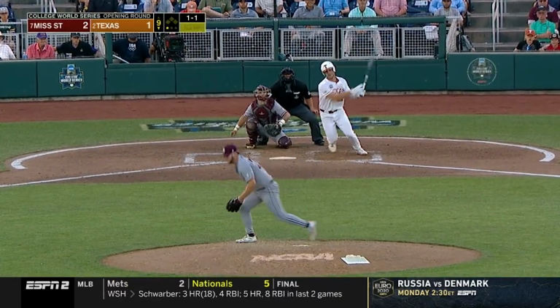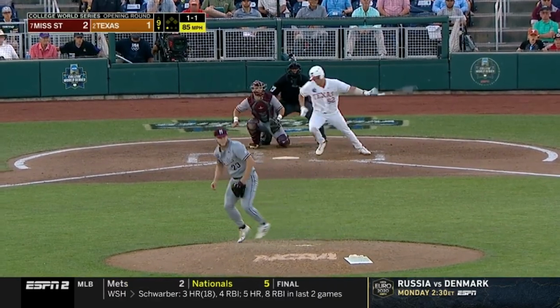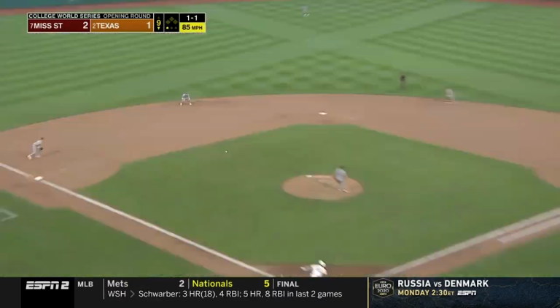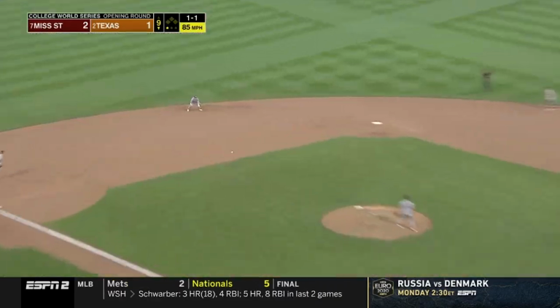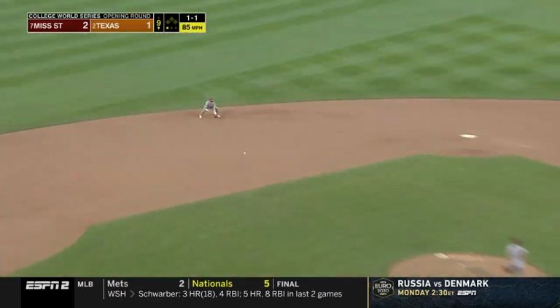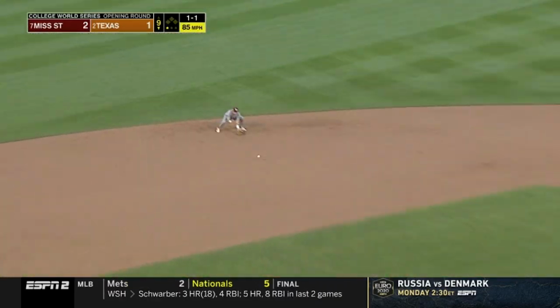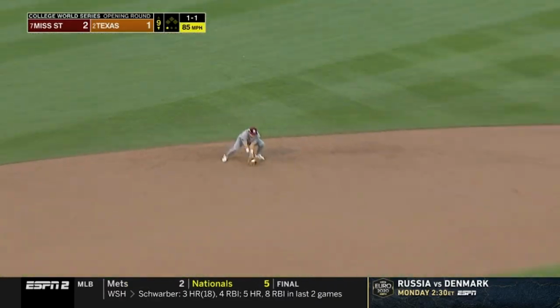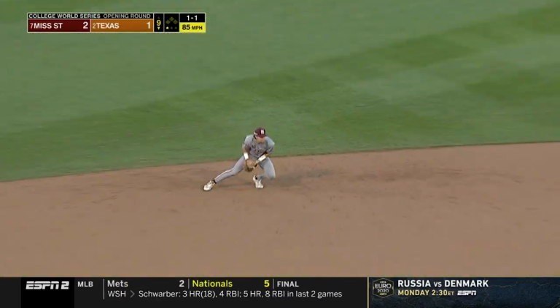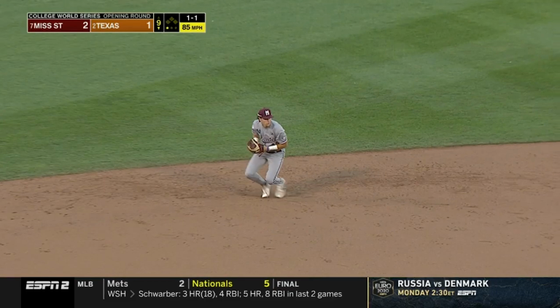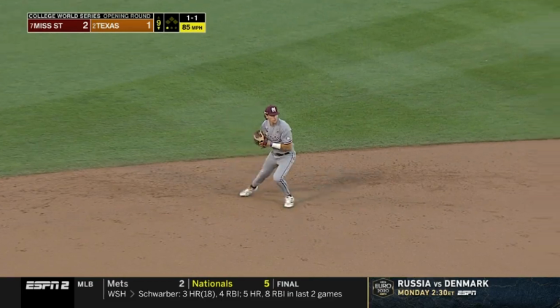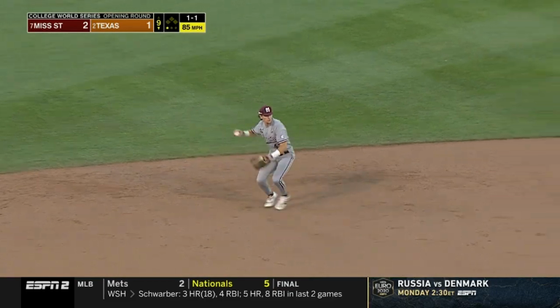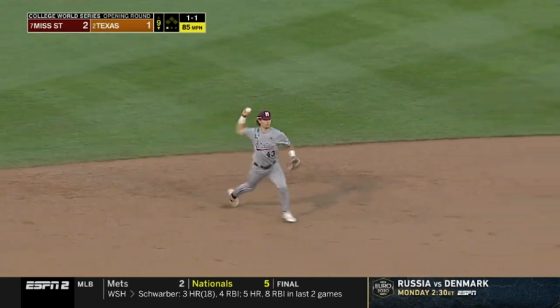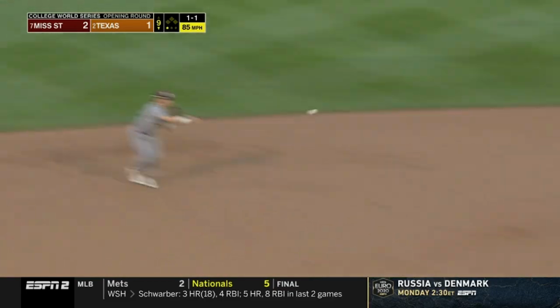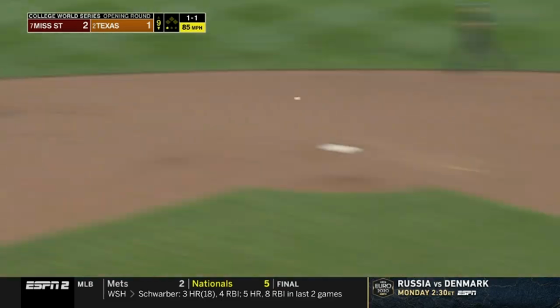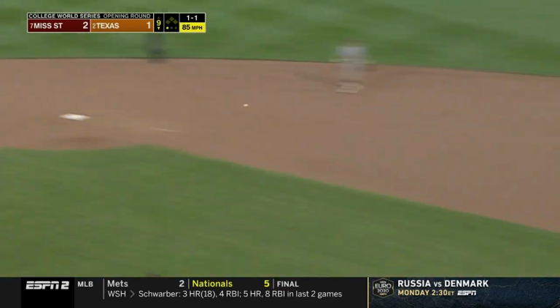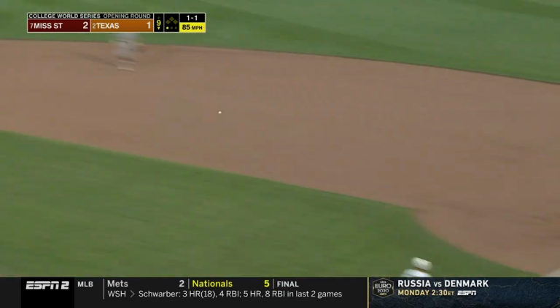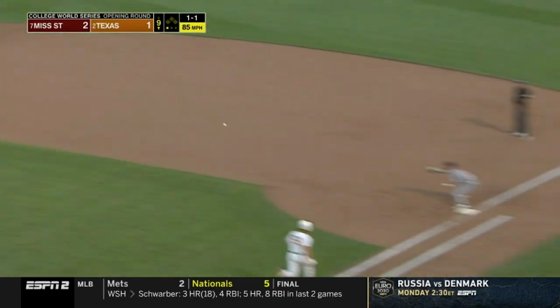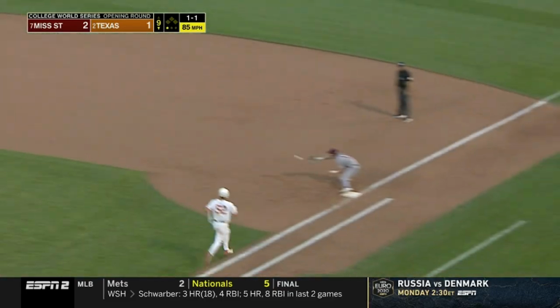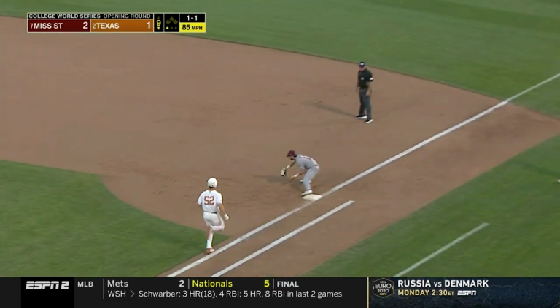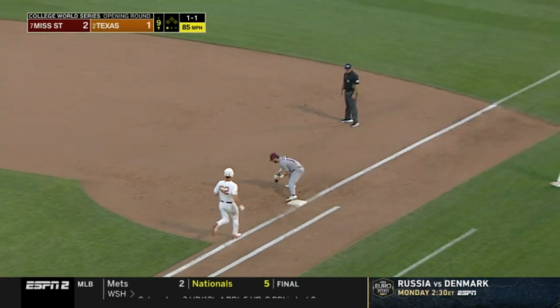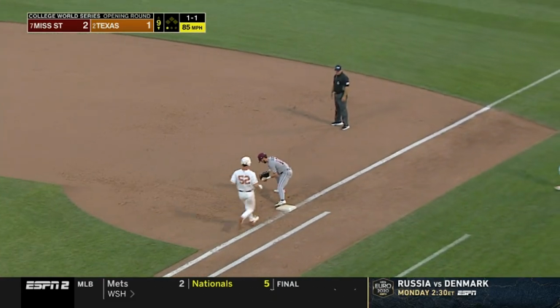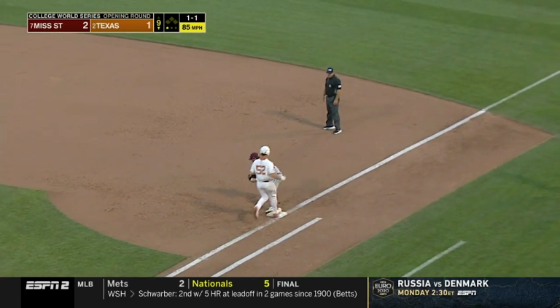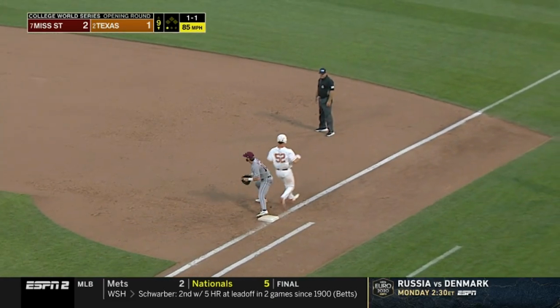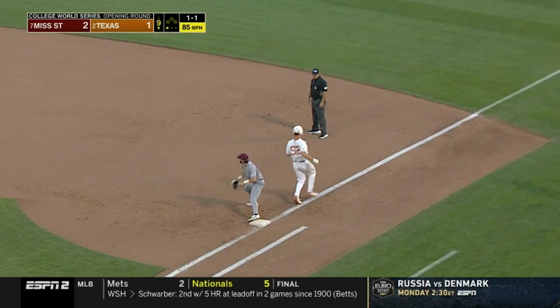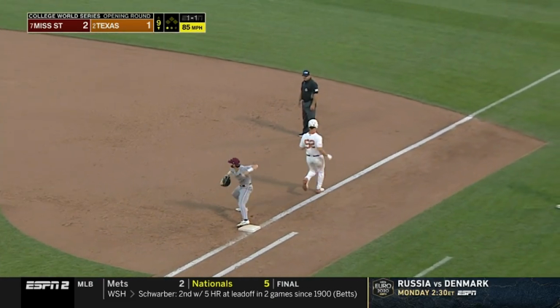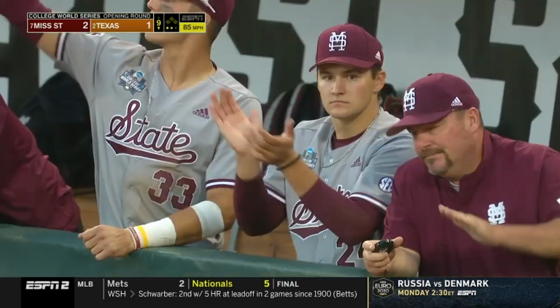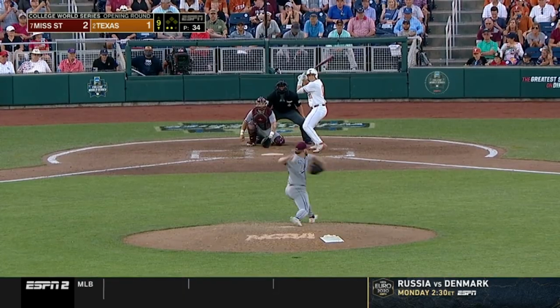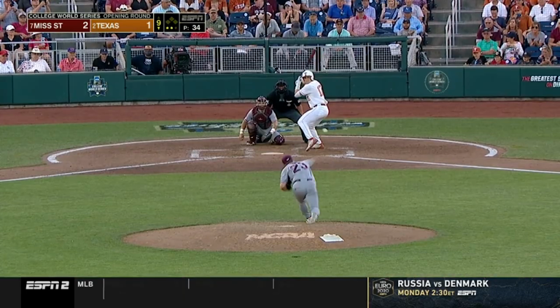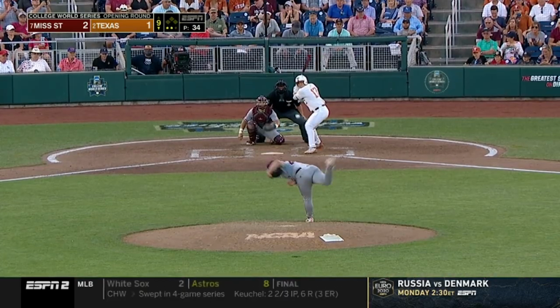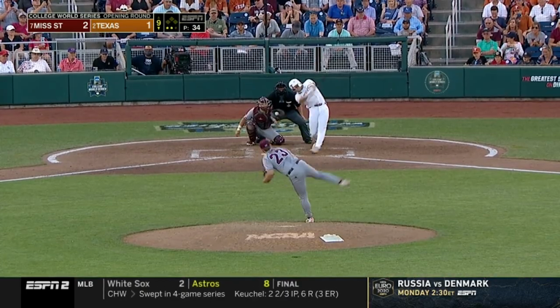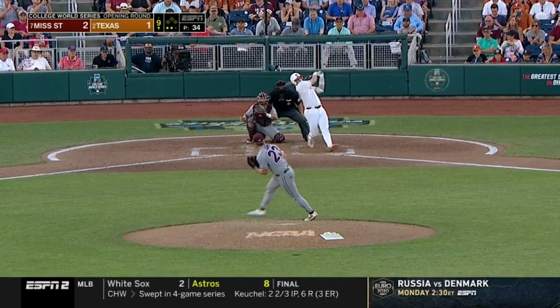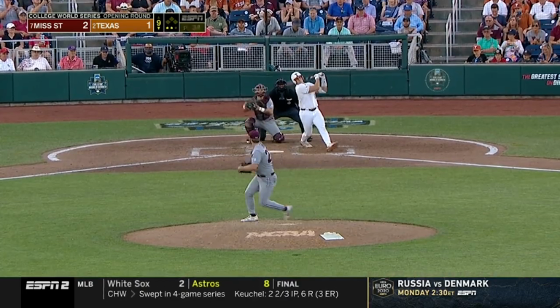Hit hard on the ground to short — staying down on it foresight, and they are one out away. Playing all night for them.